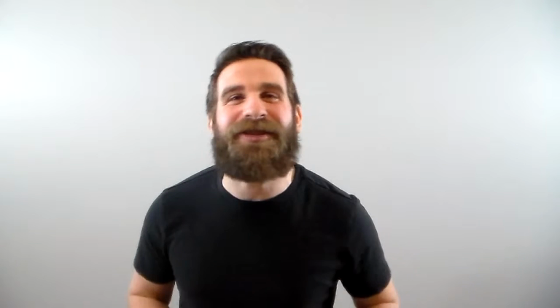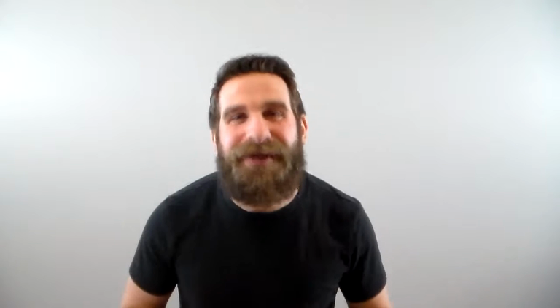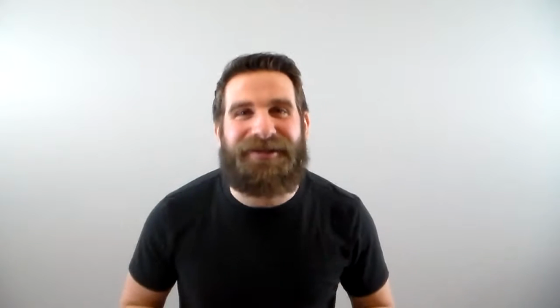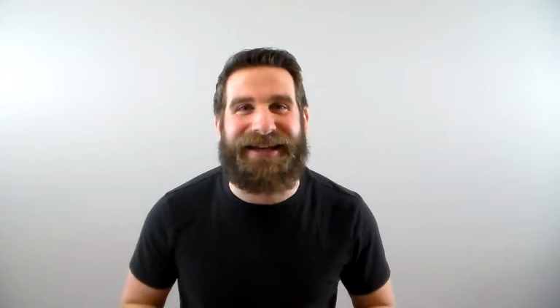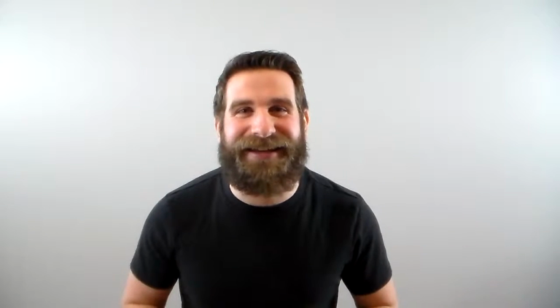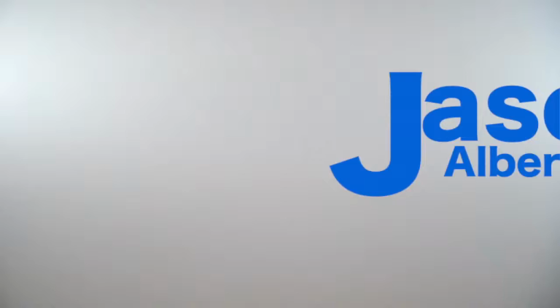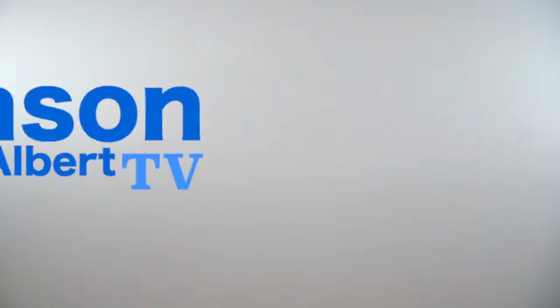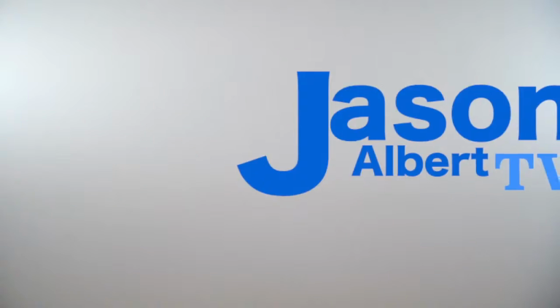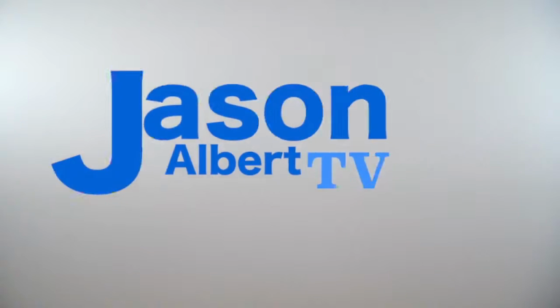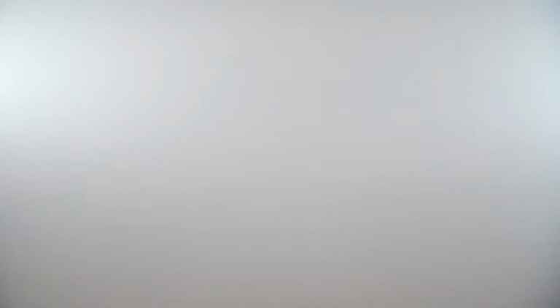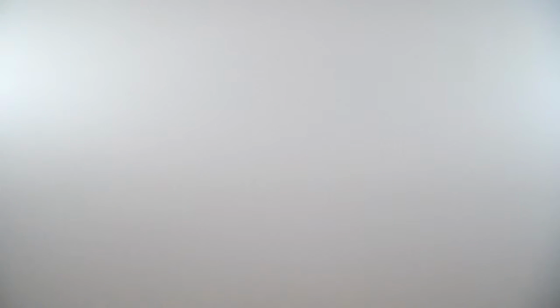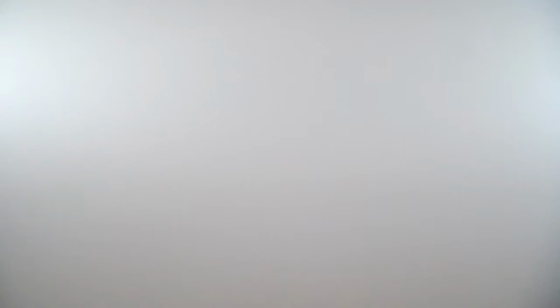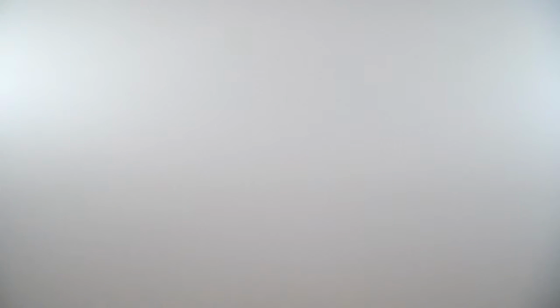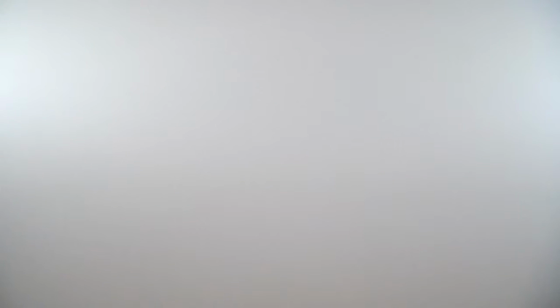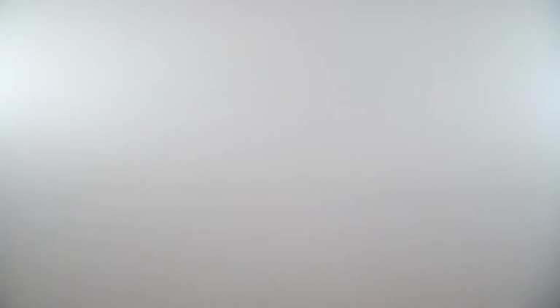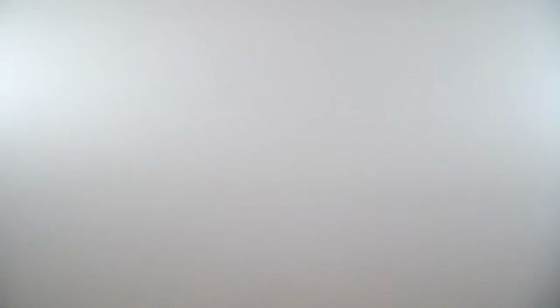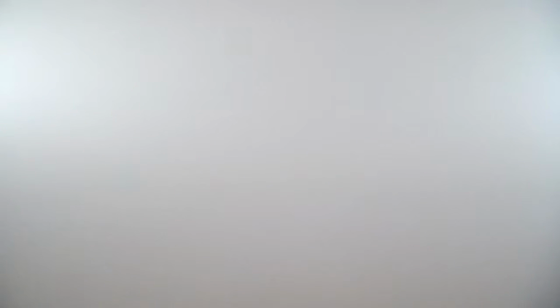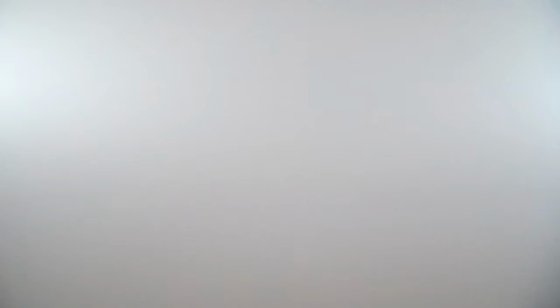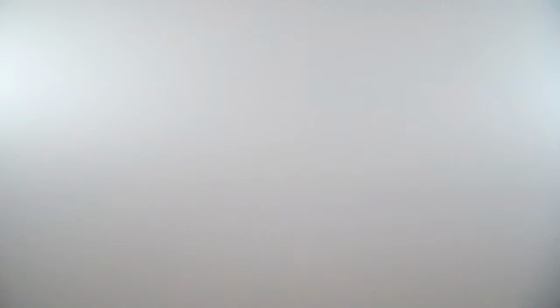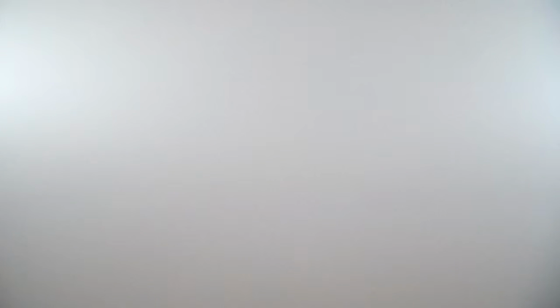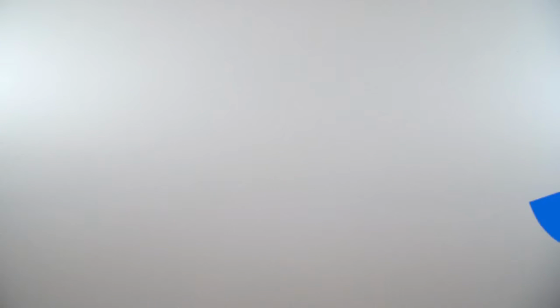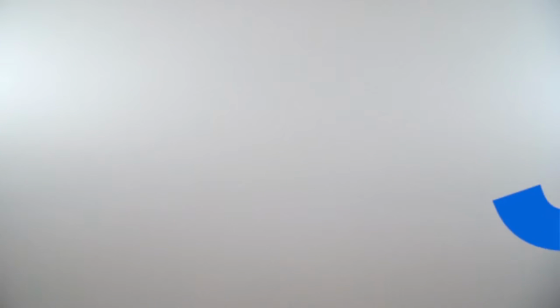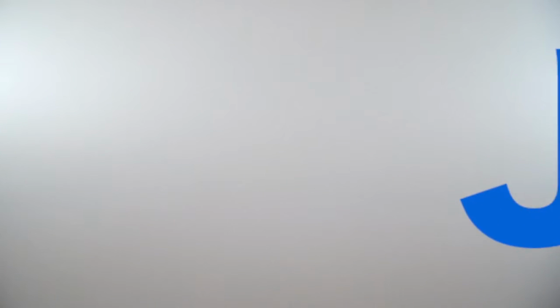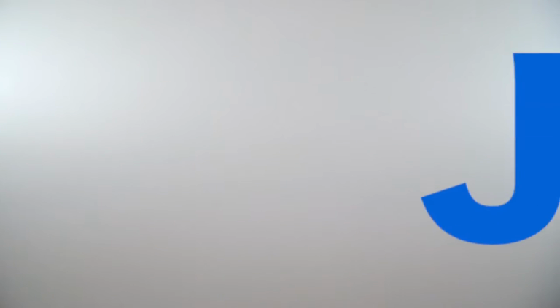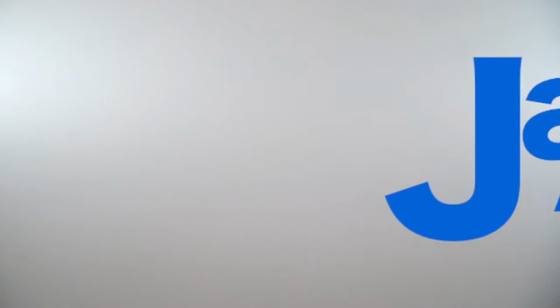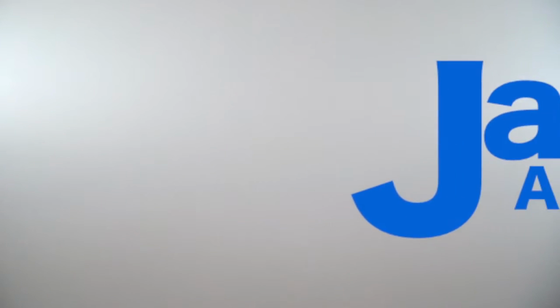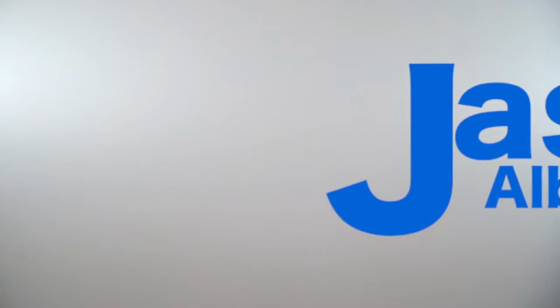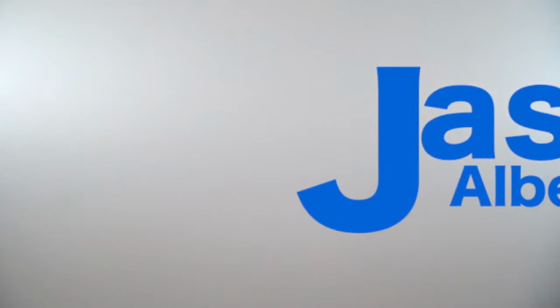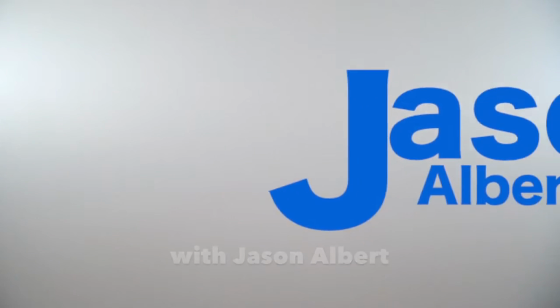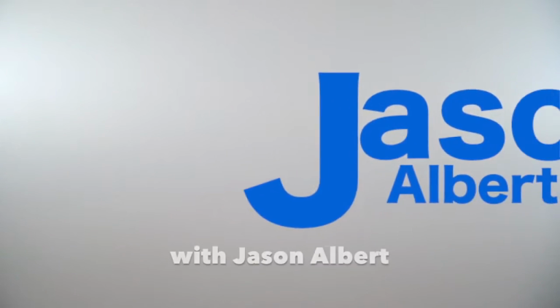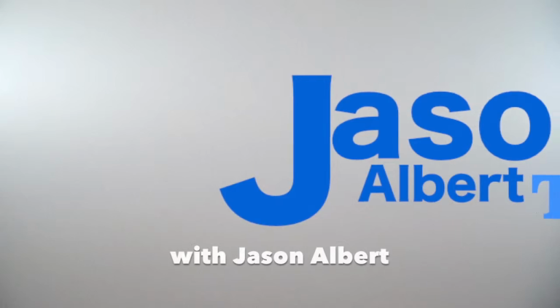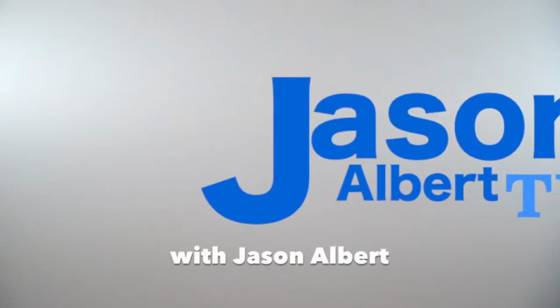Cue the music! Jason Albert TV with Jason Albert.